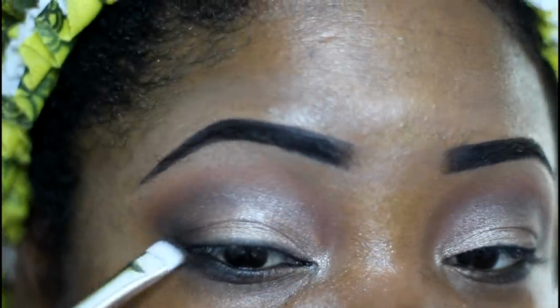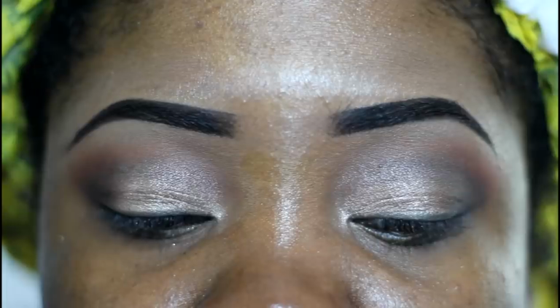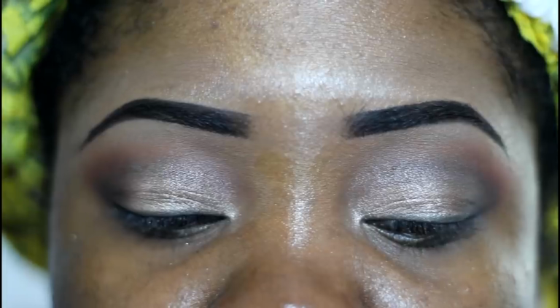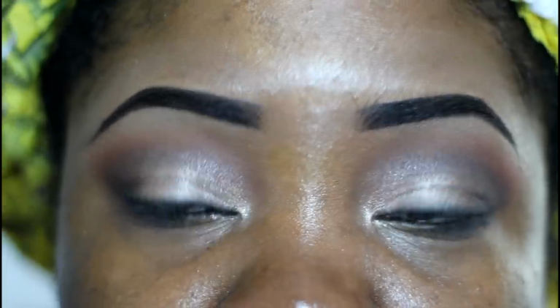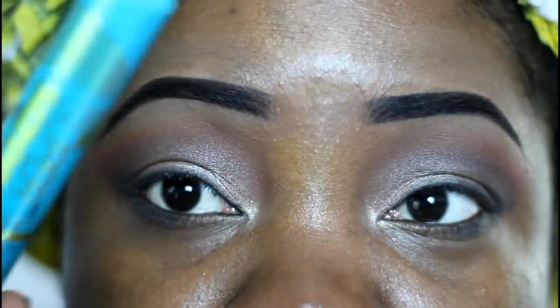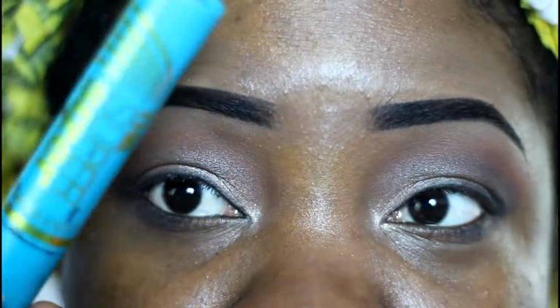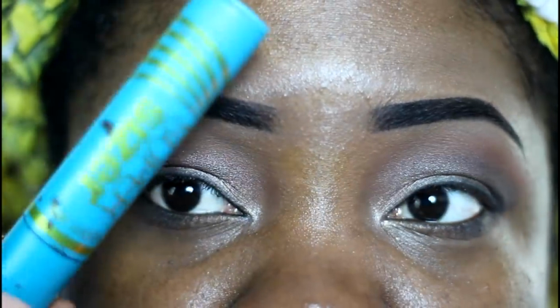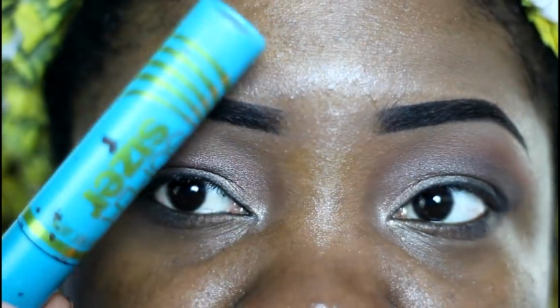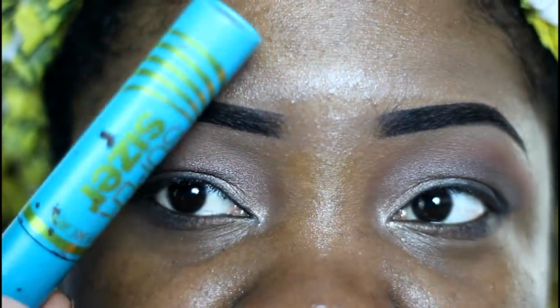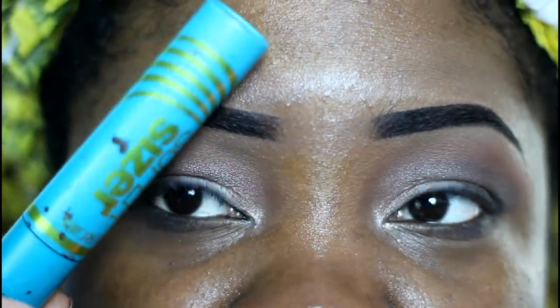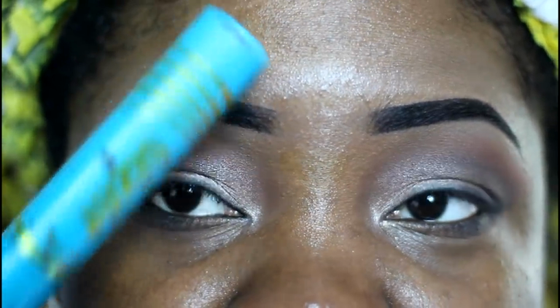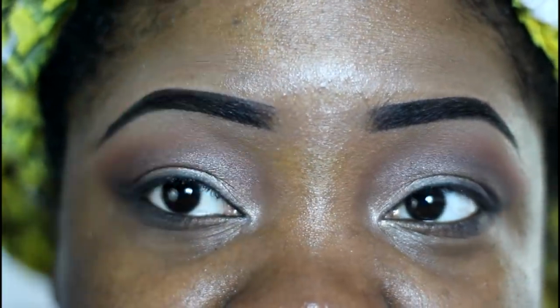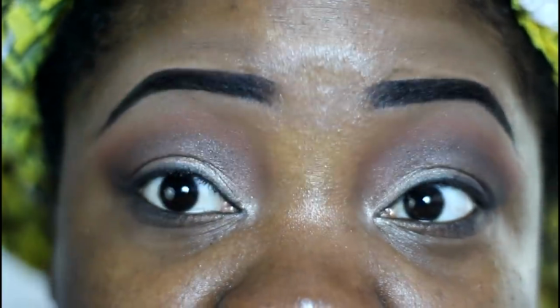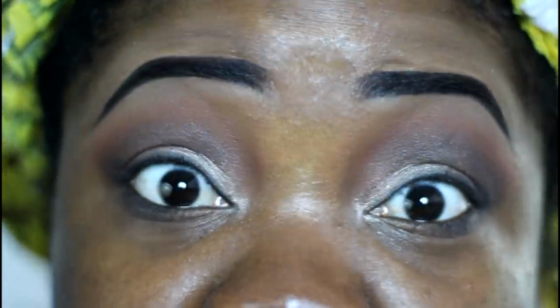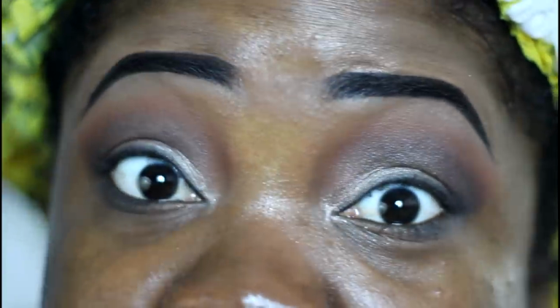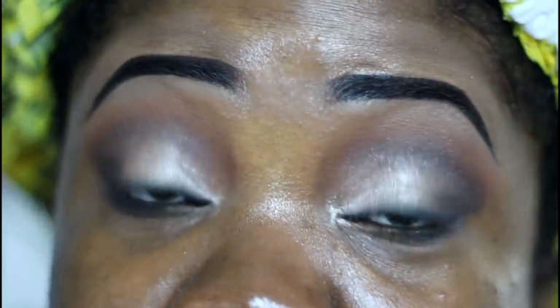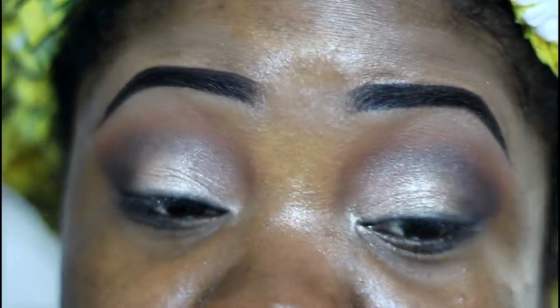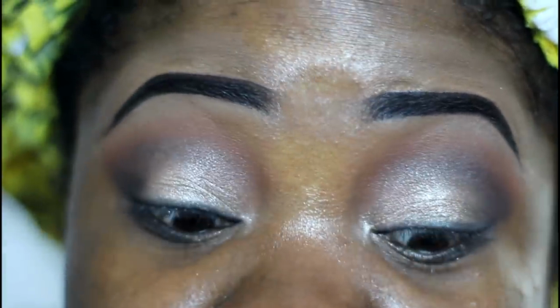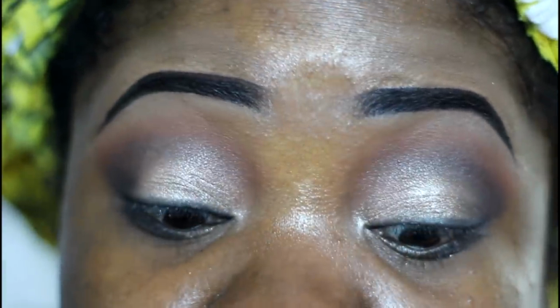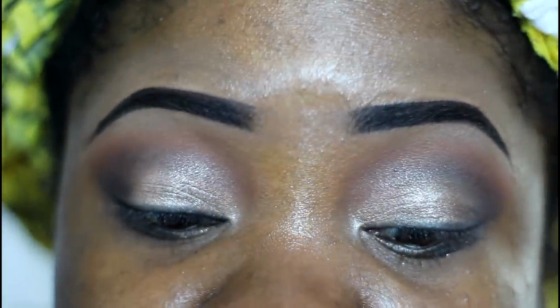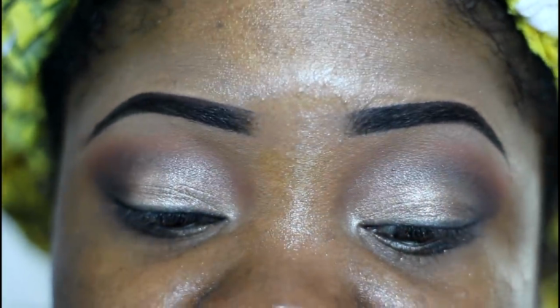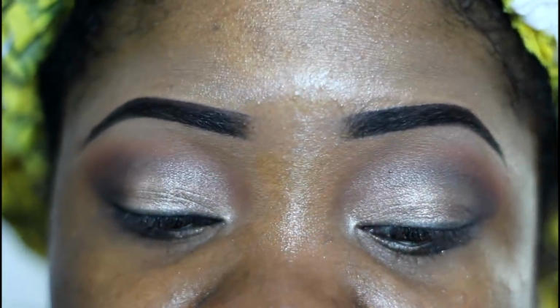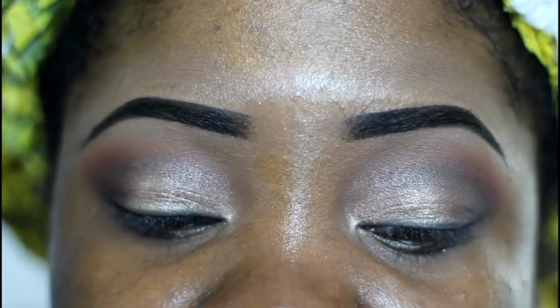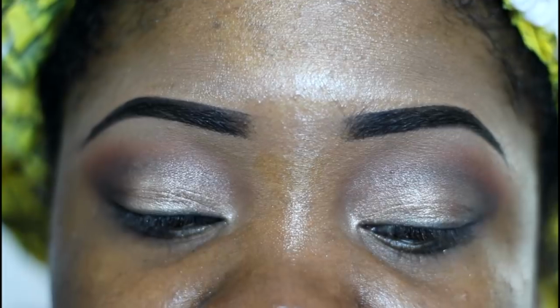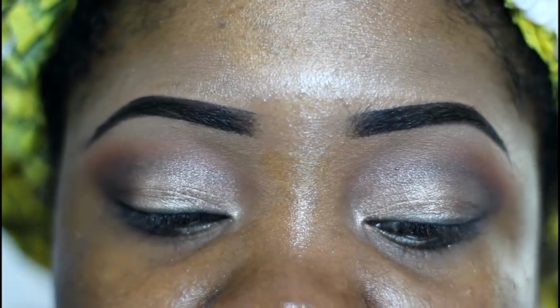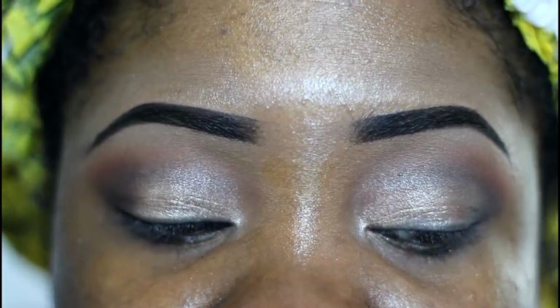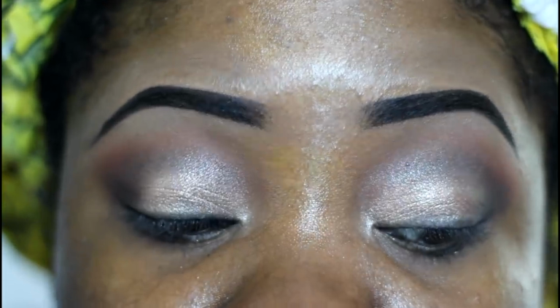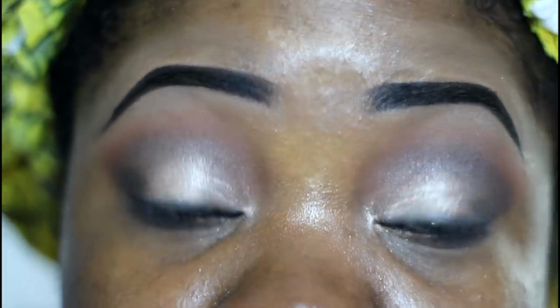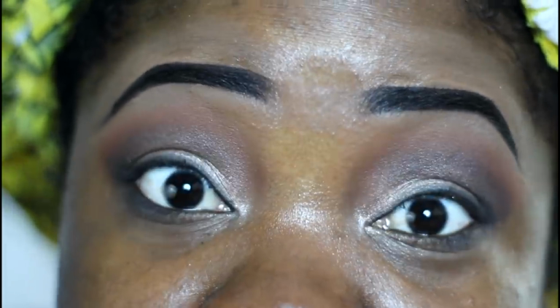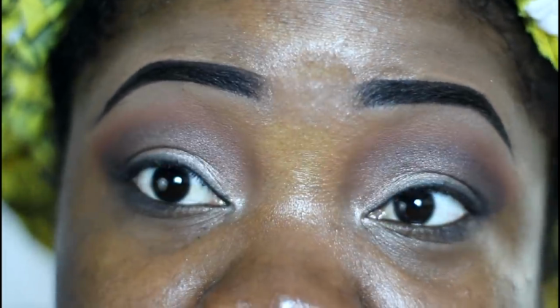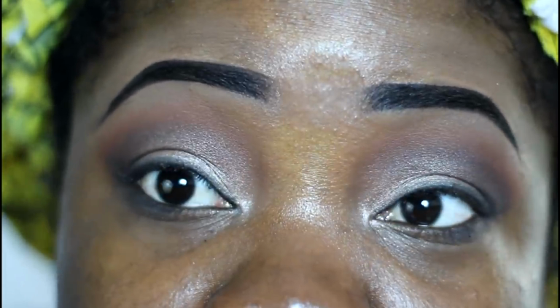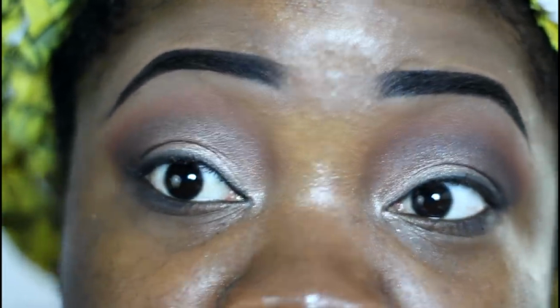I'm going to apply my Supersizer mascara just to my top lashes for right now, and then I'm going to apply some lashes.